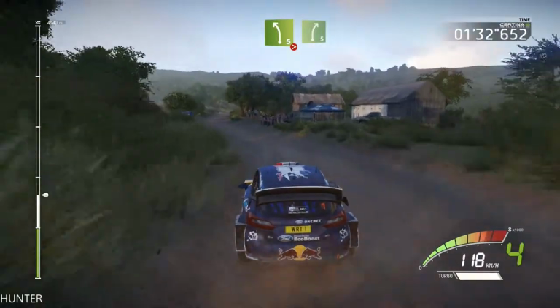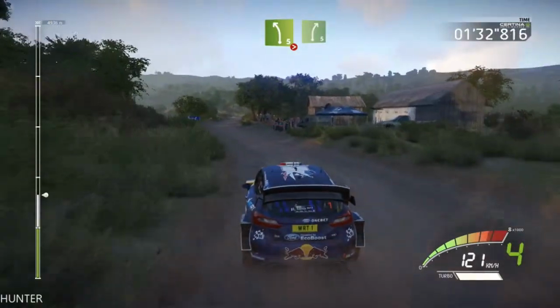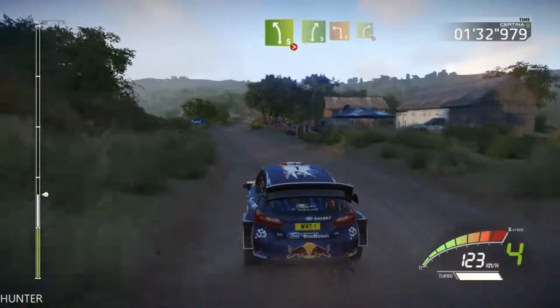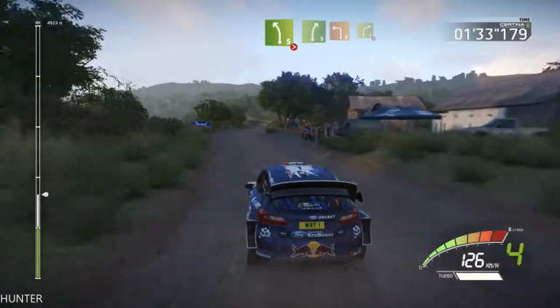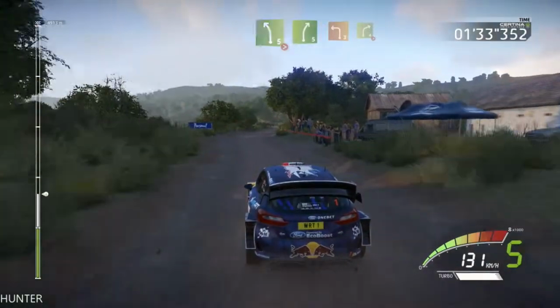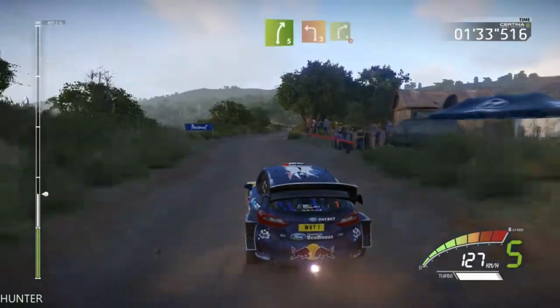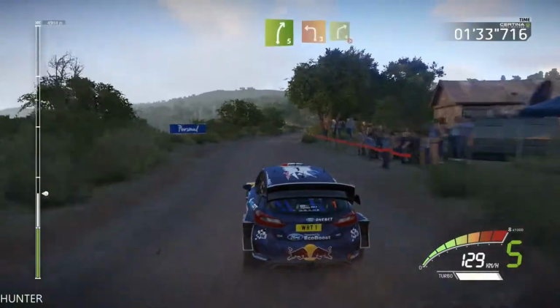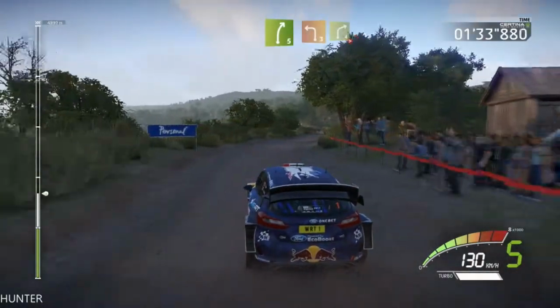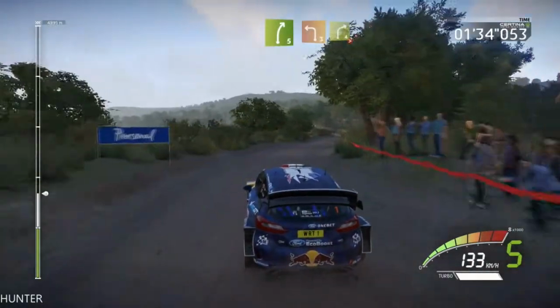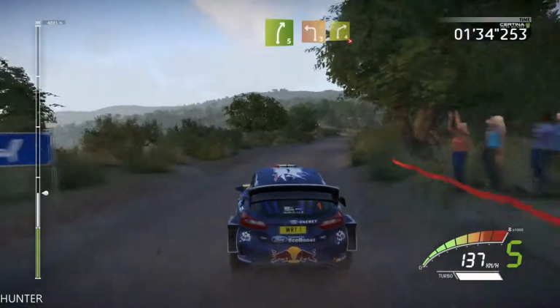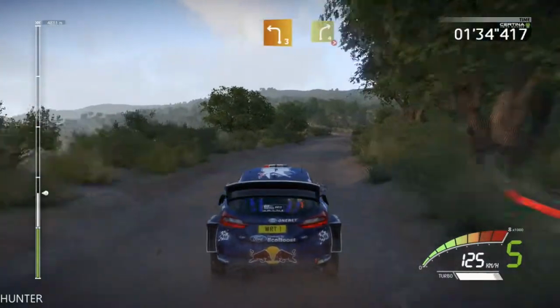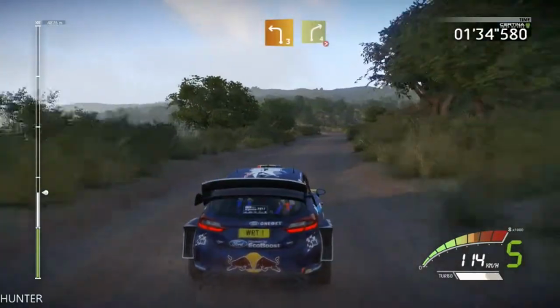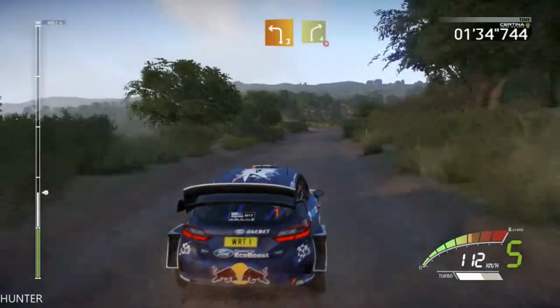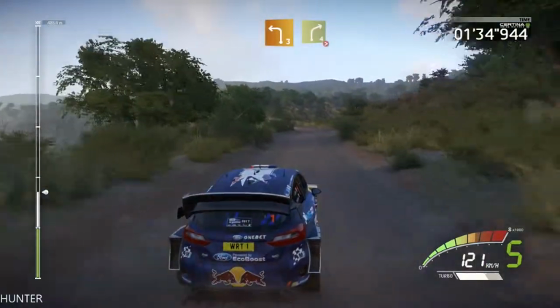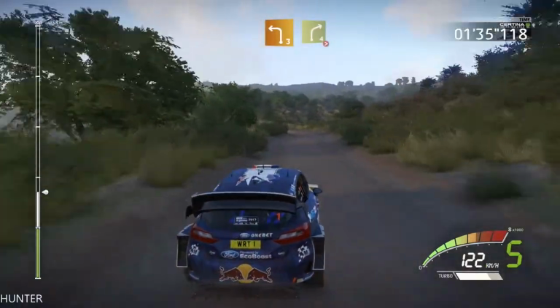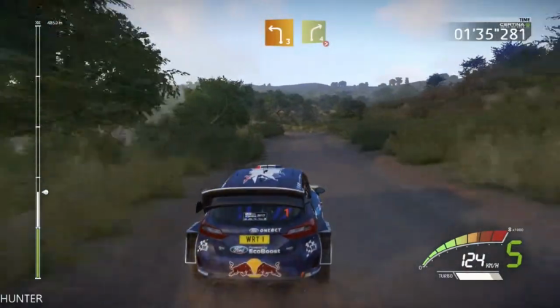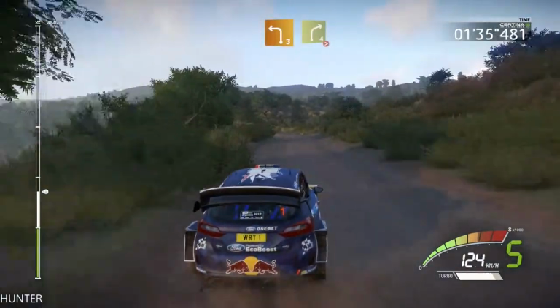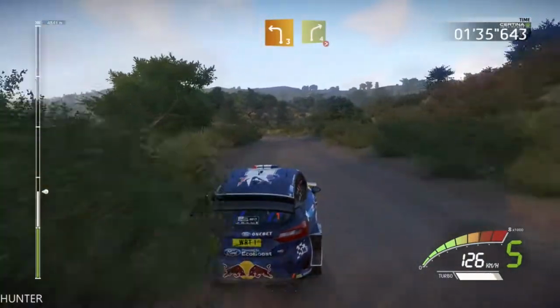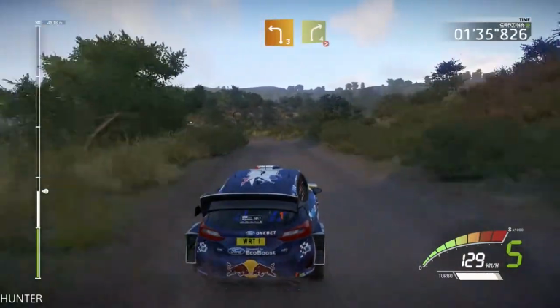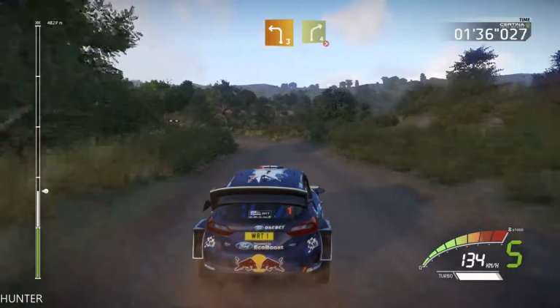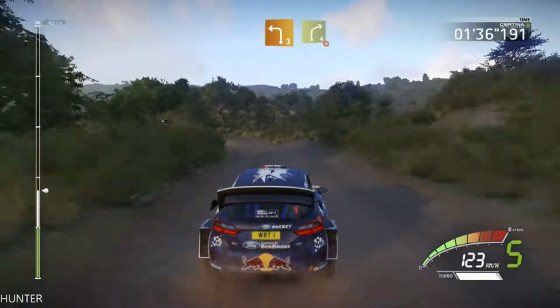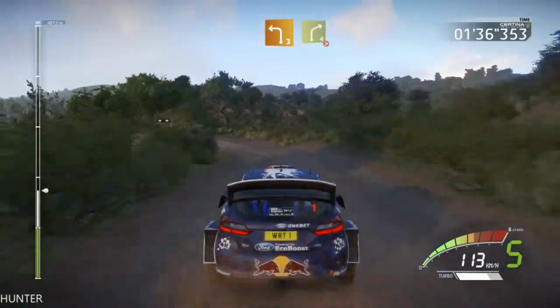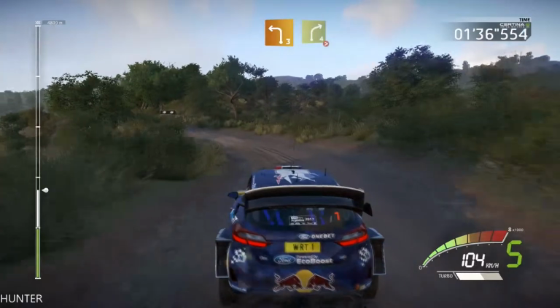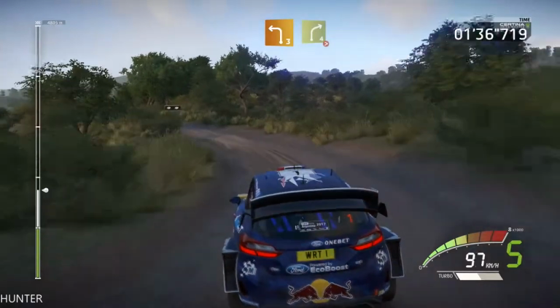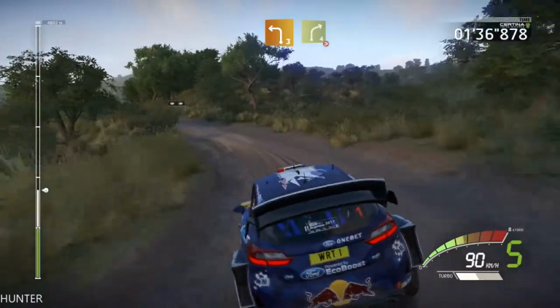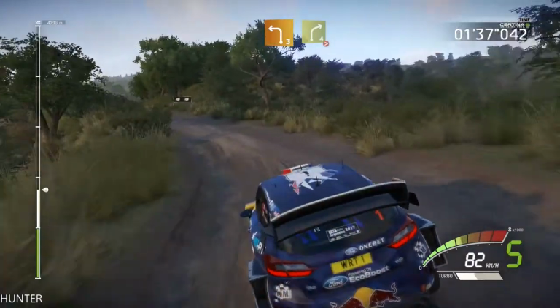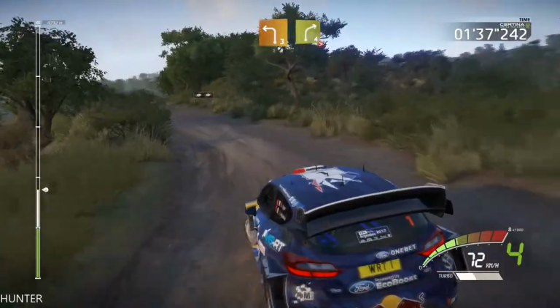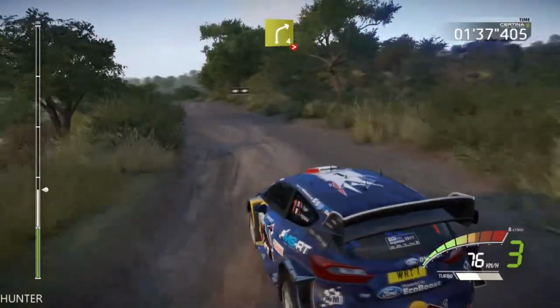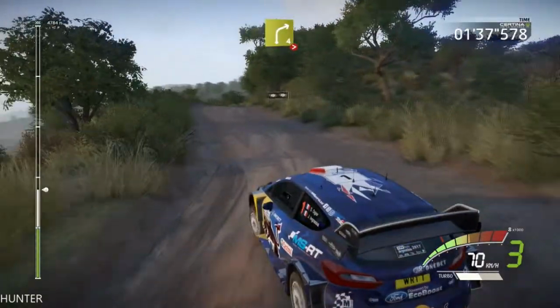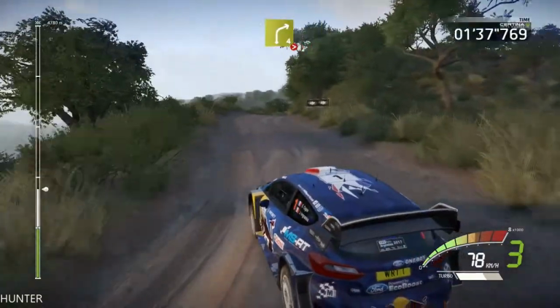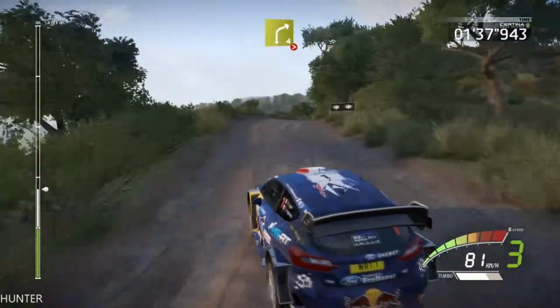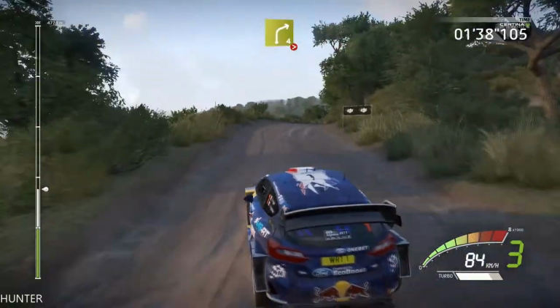And left 3, short, into right 4, long, tightens 4, and tightens 3, short.